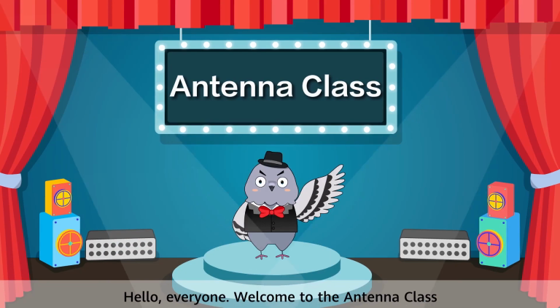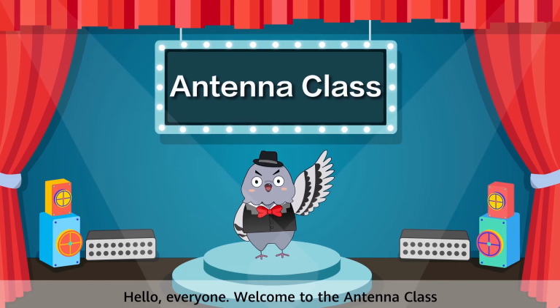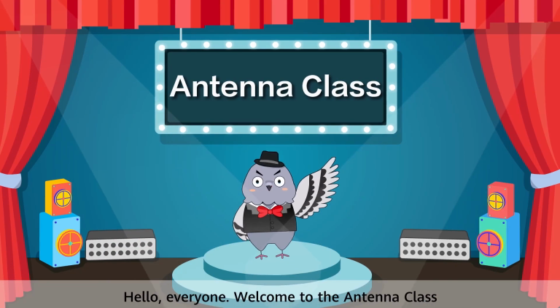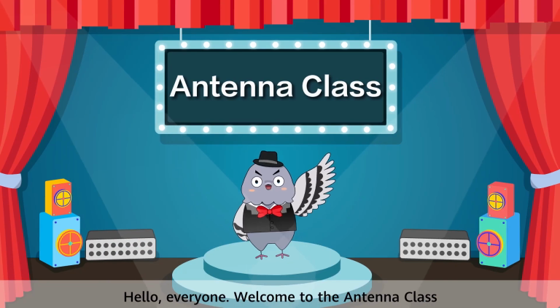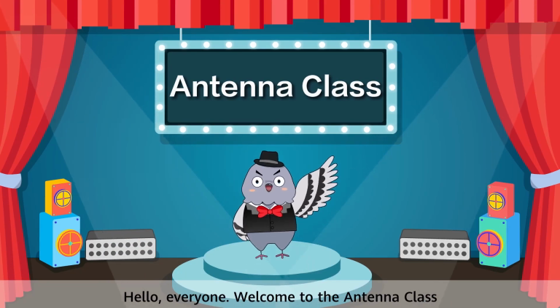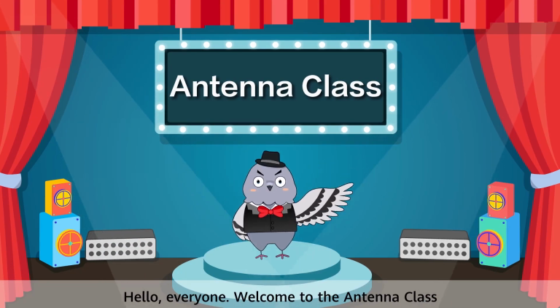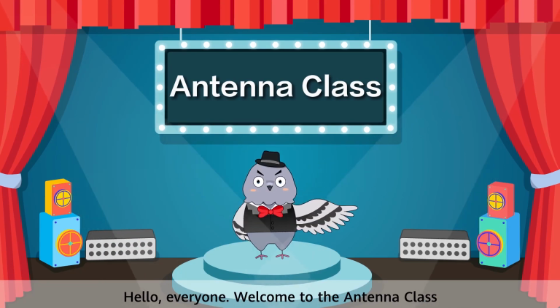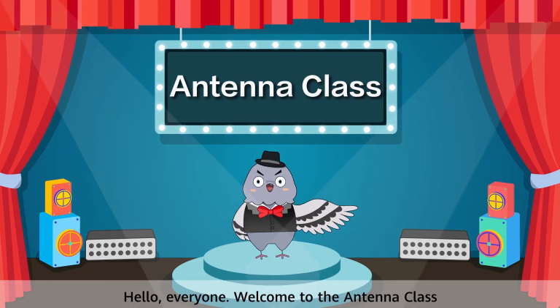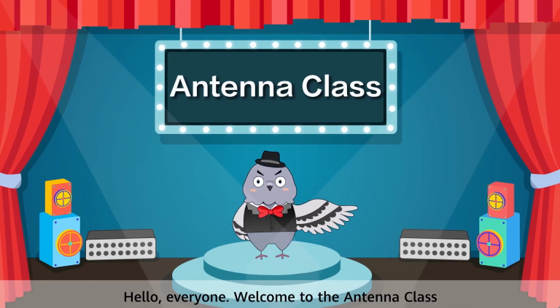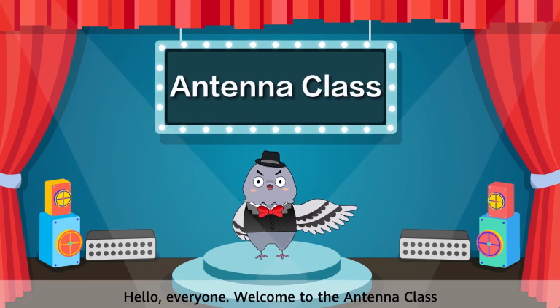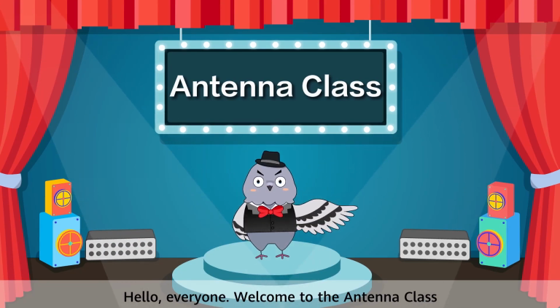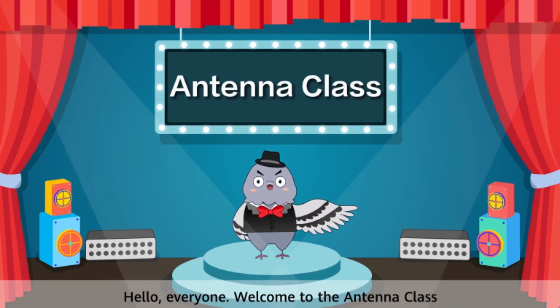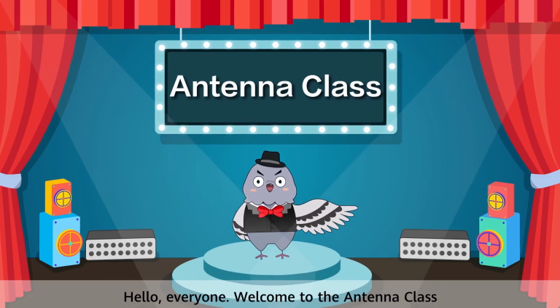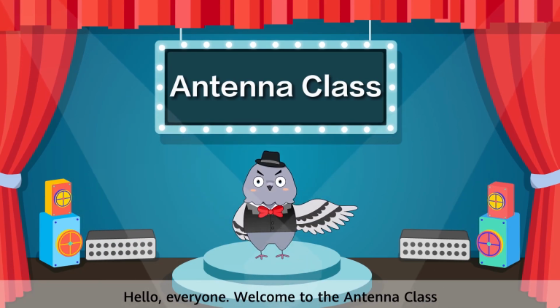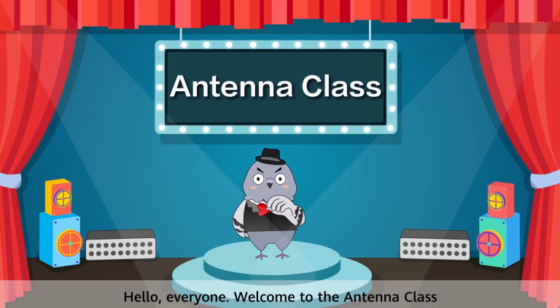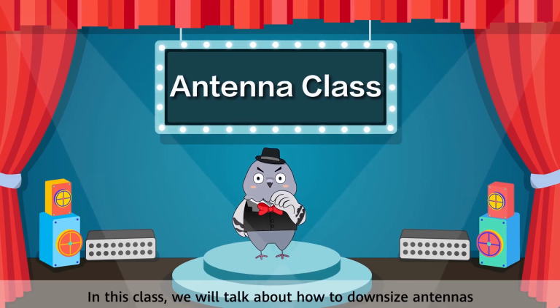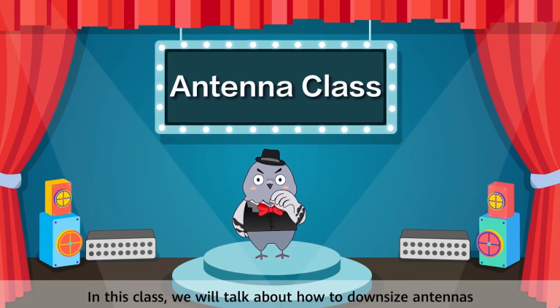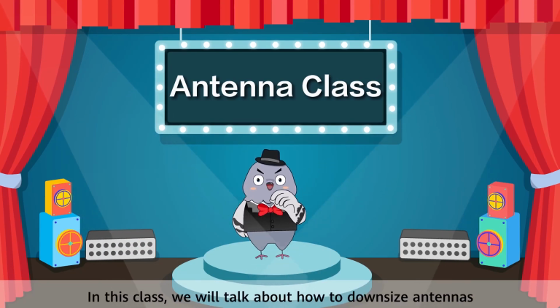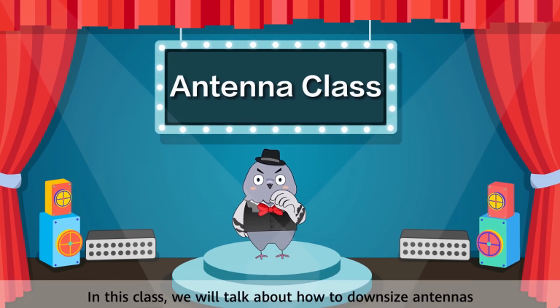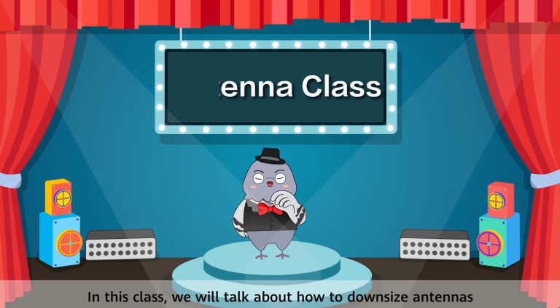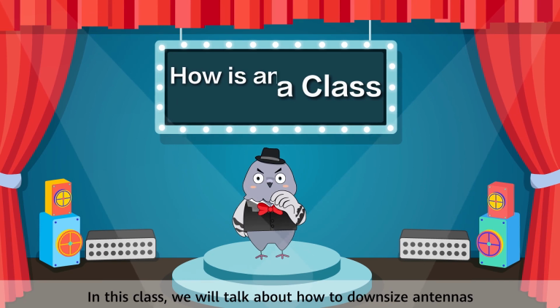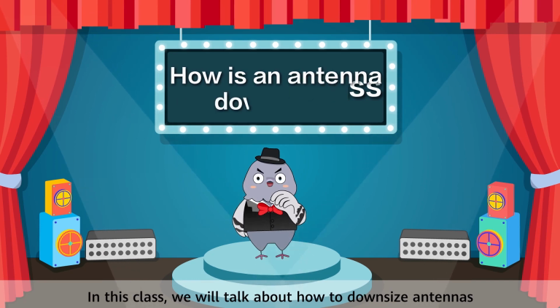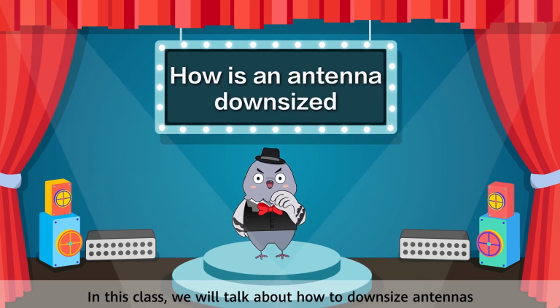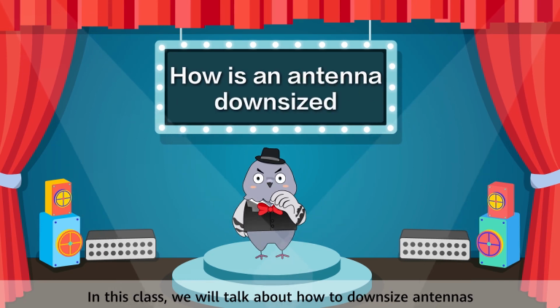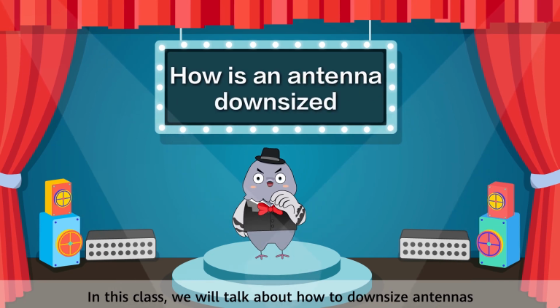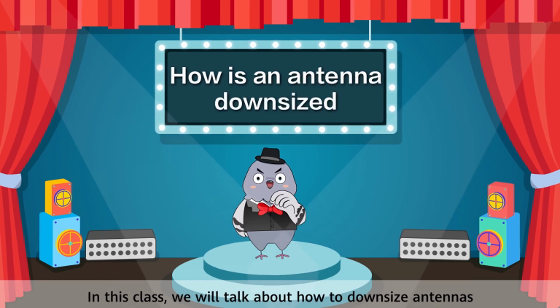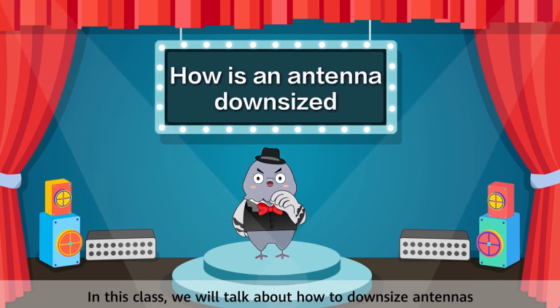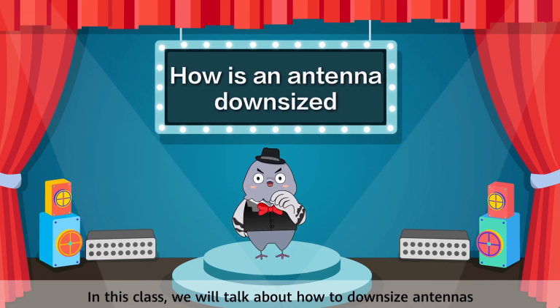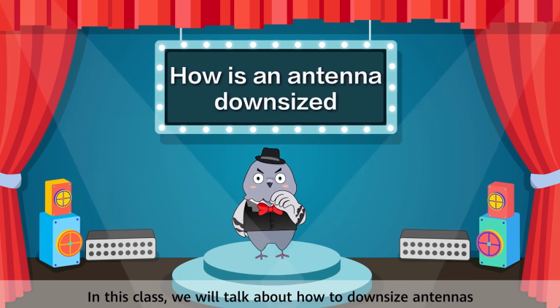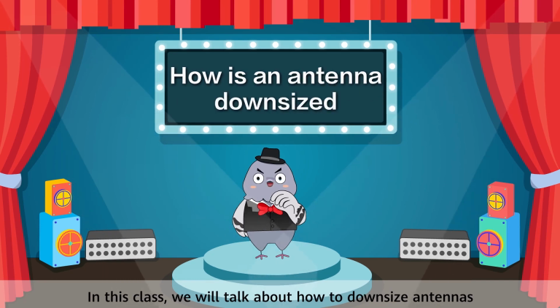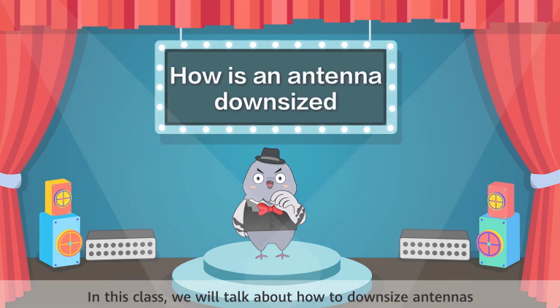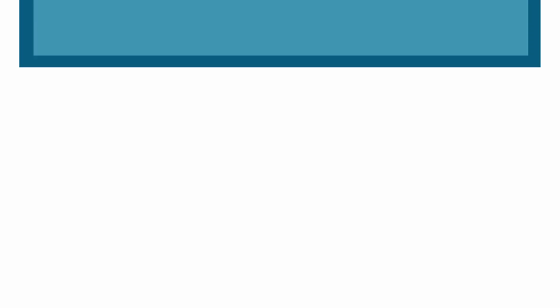Hello everyone, welcome to the Antenna class. In this class we will talk about how to downsize antennas.